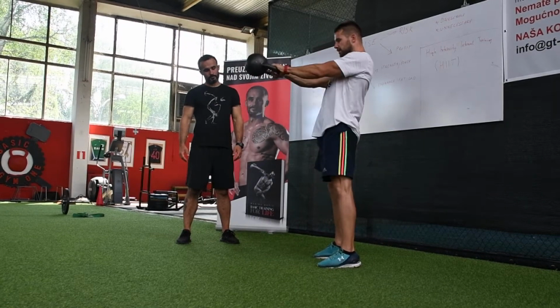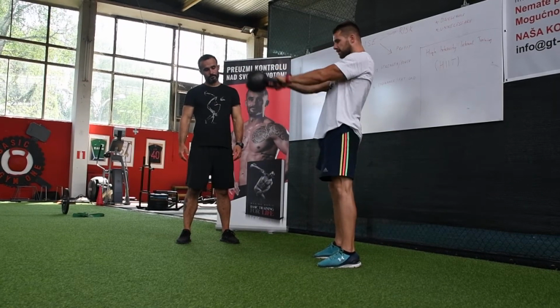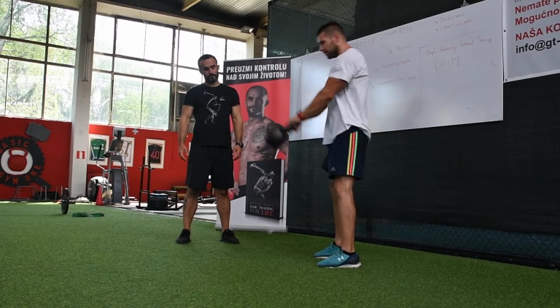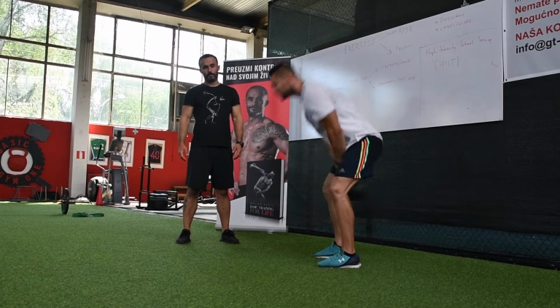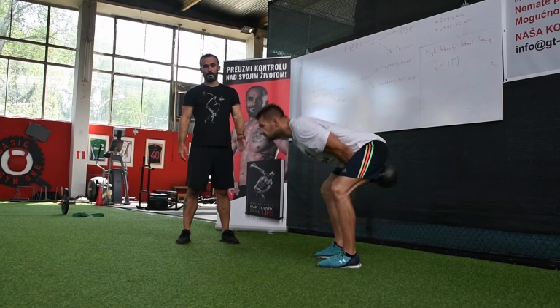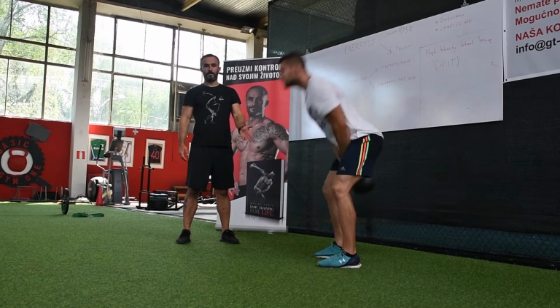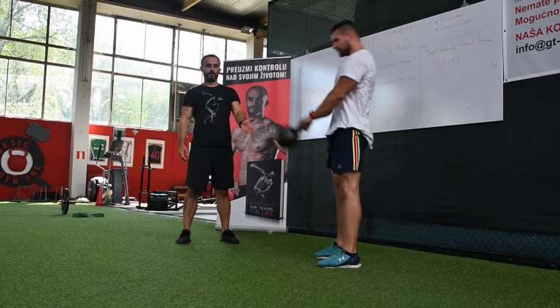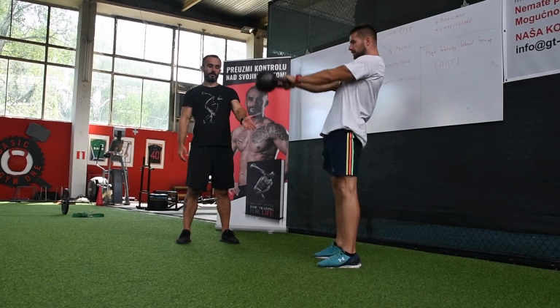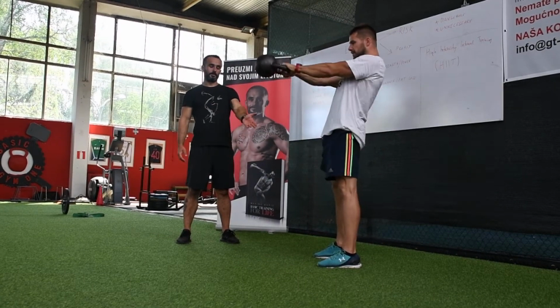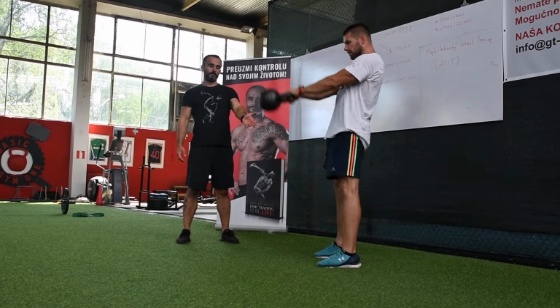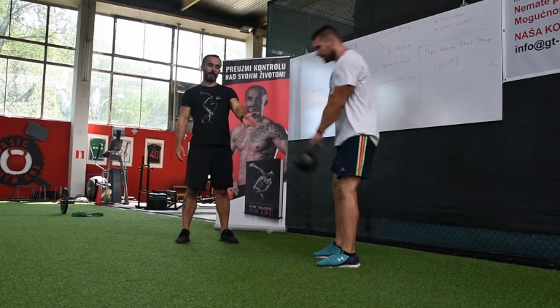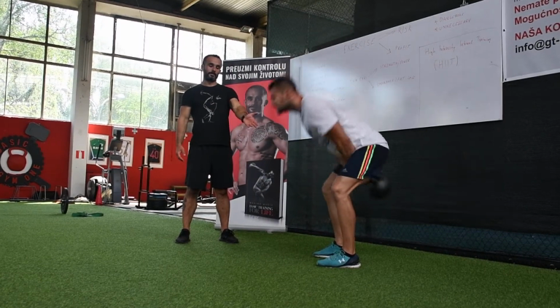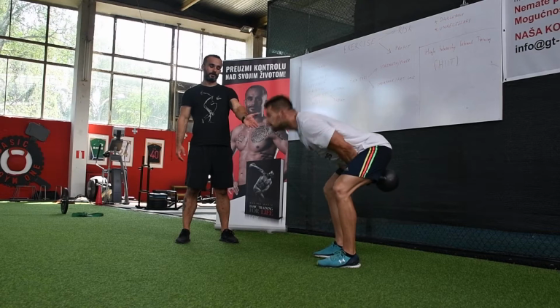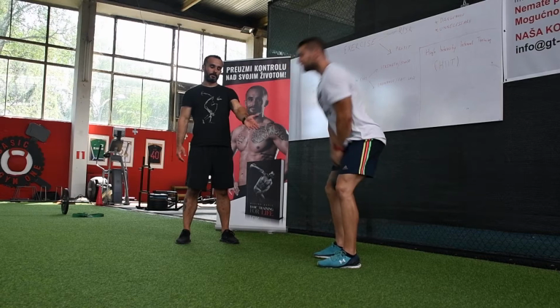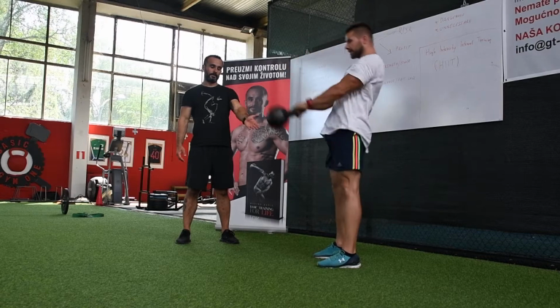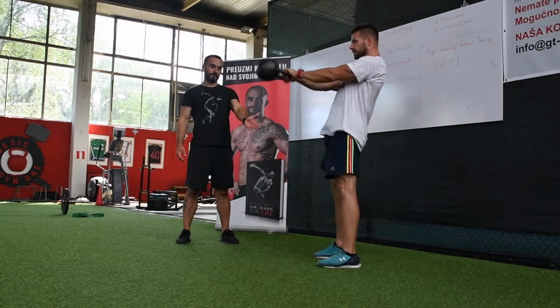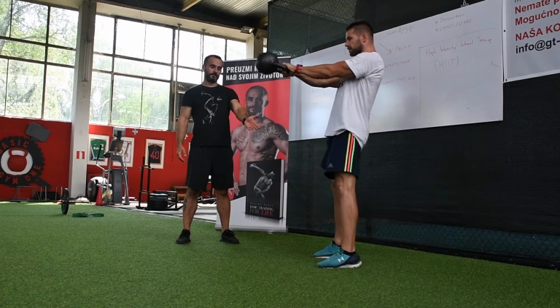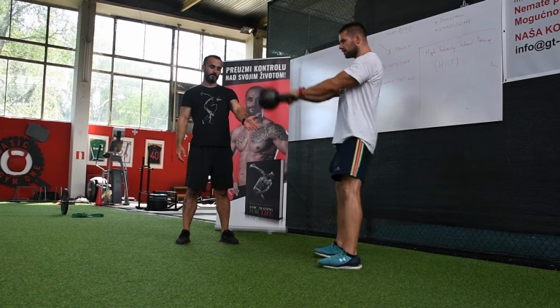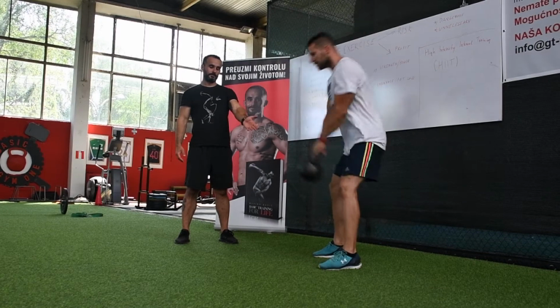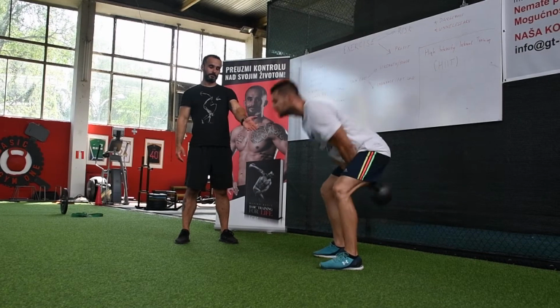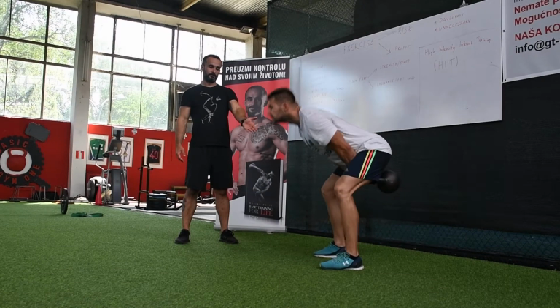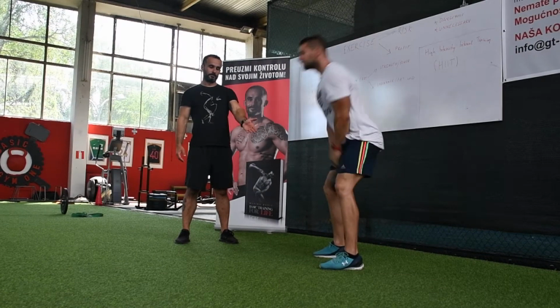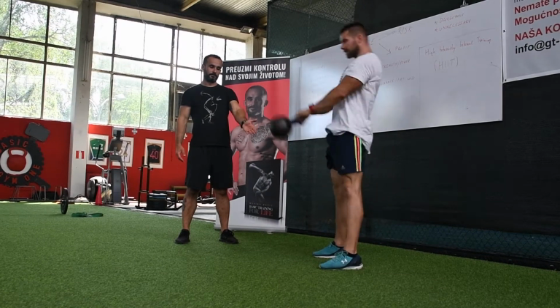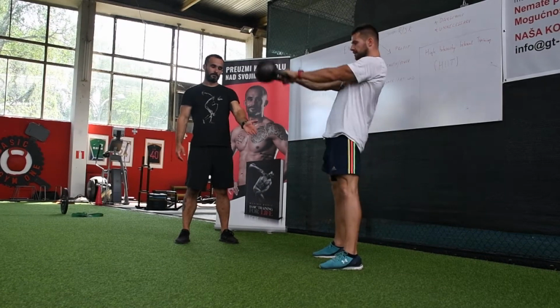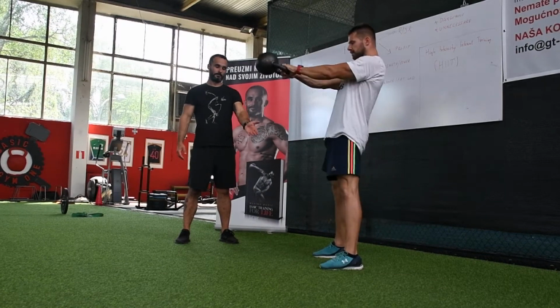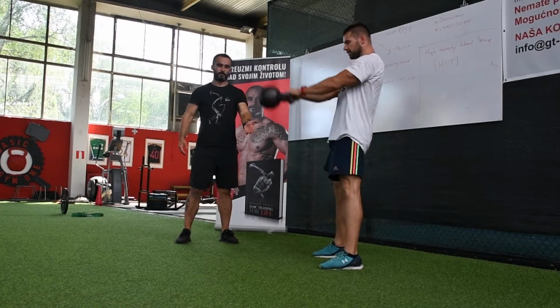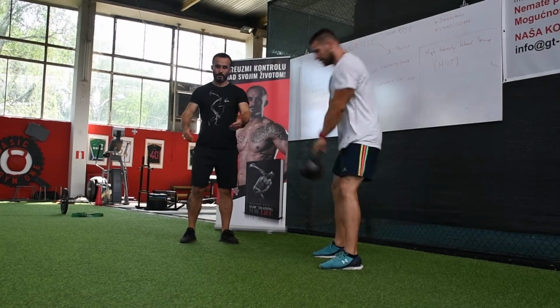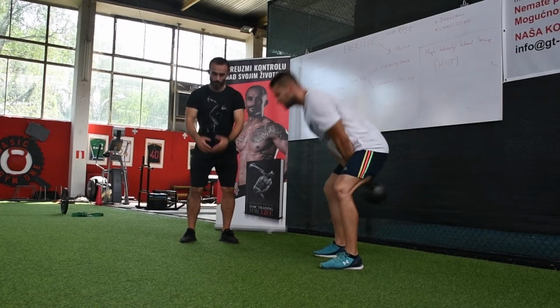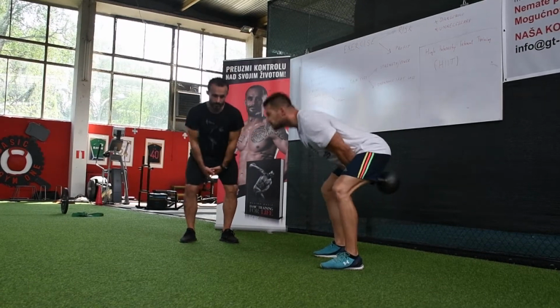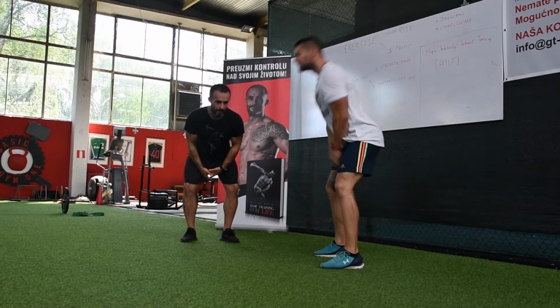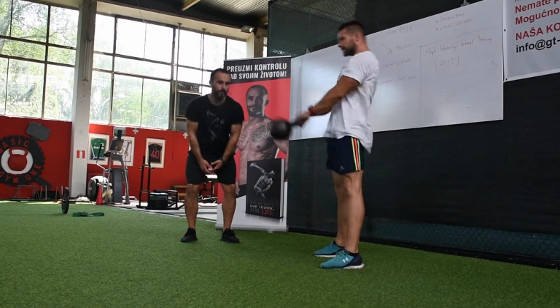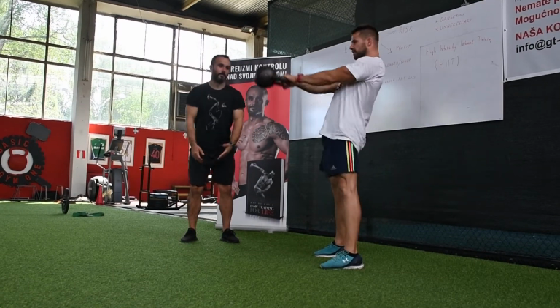You can have your legs a little bit wider. So here, going down and up.